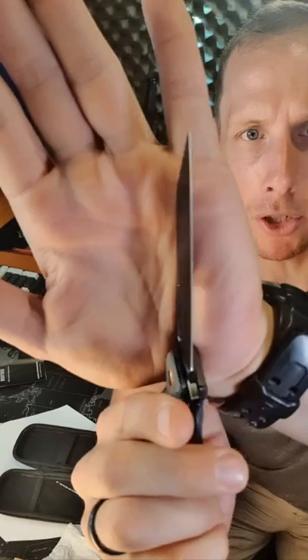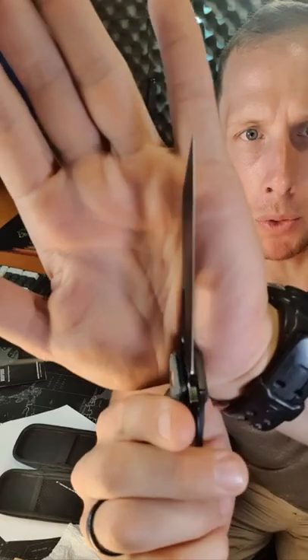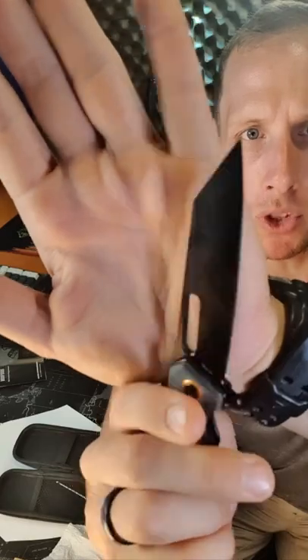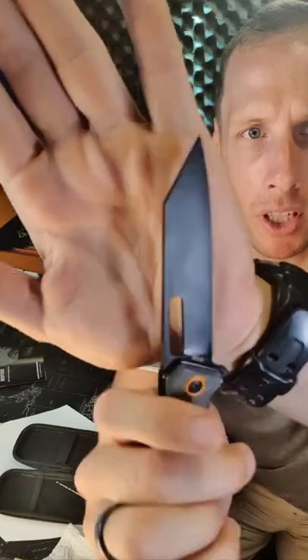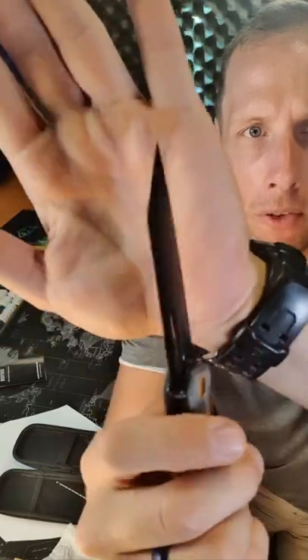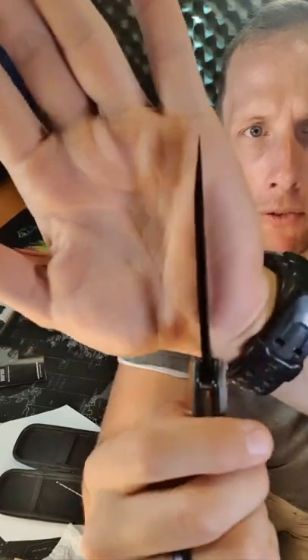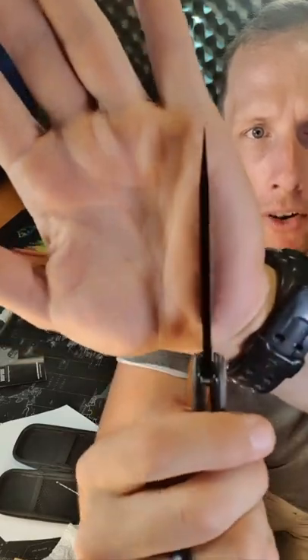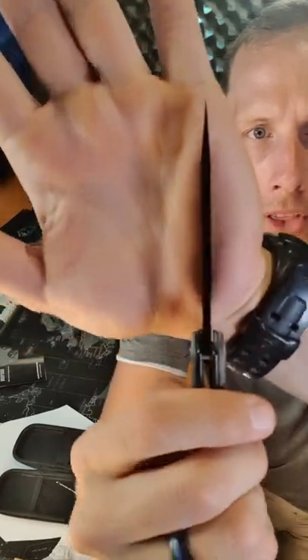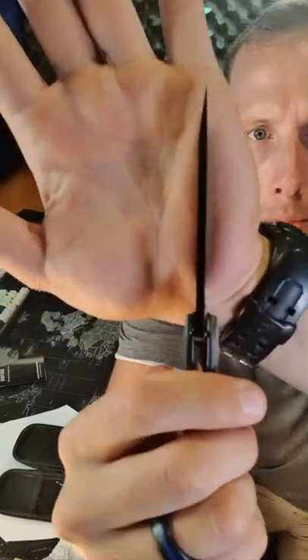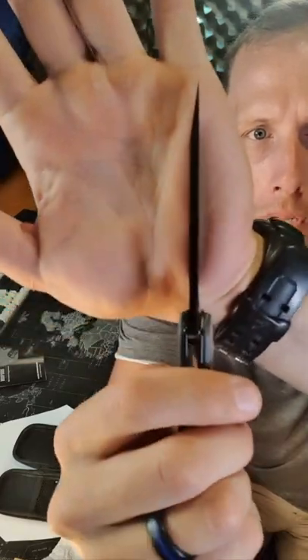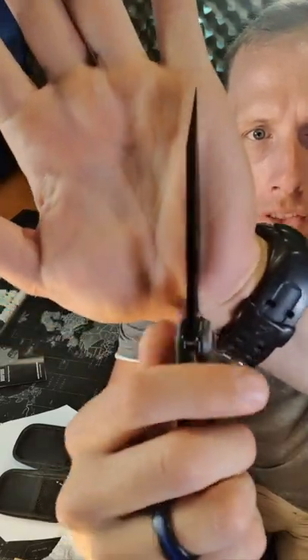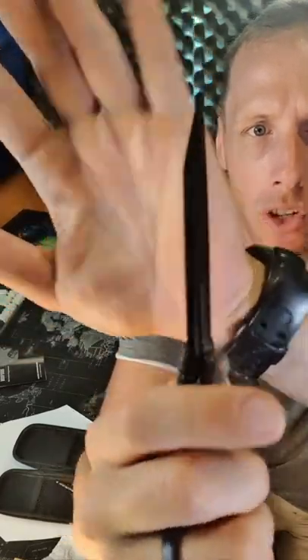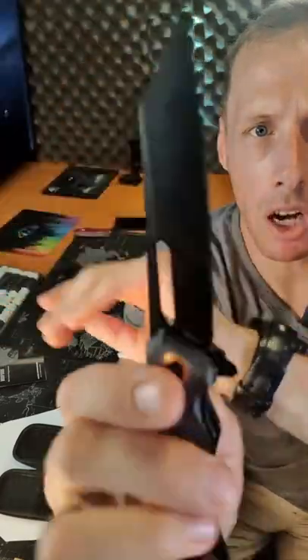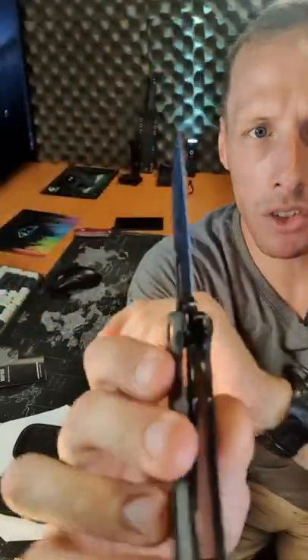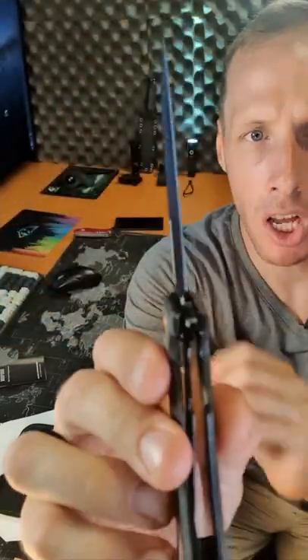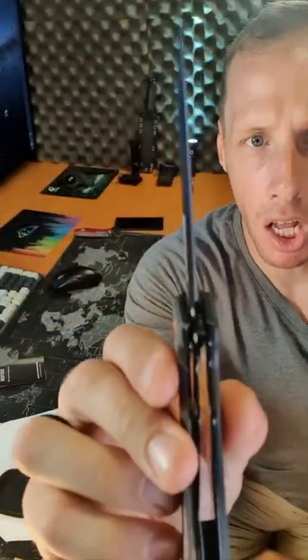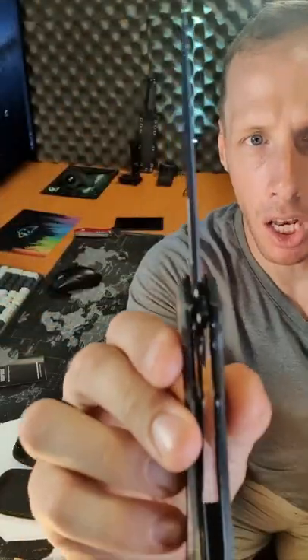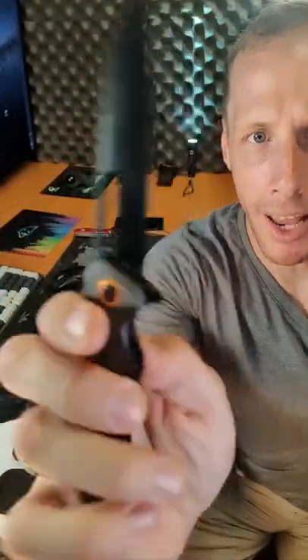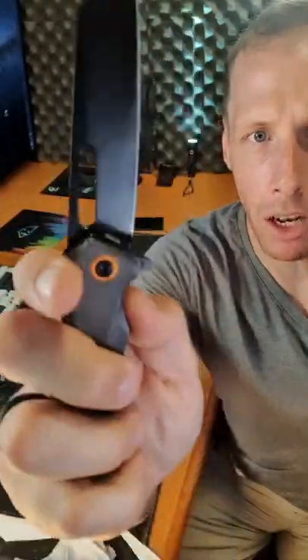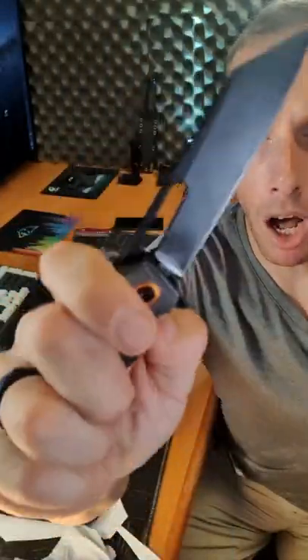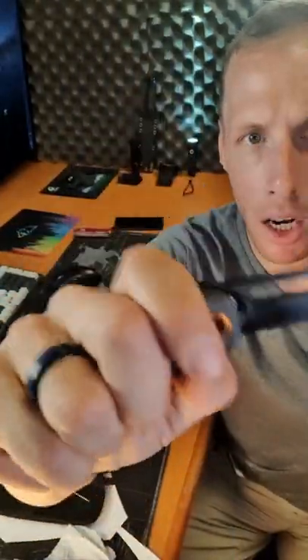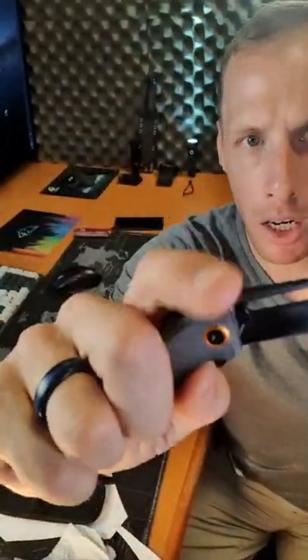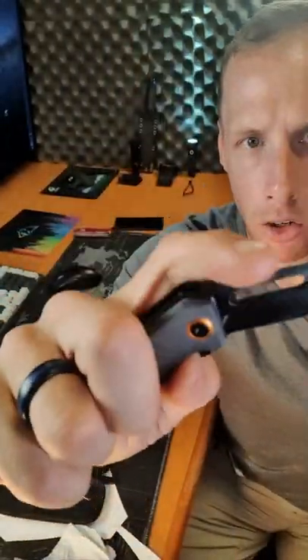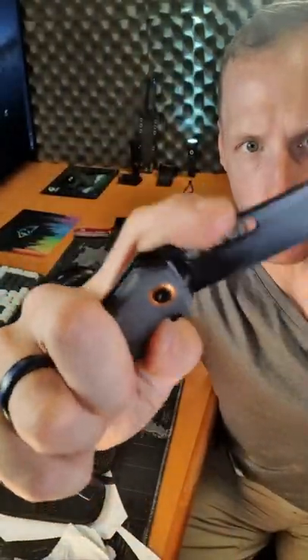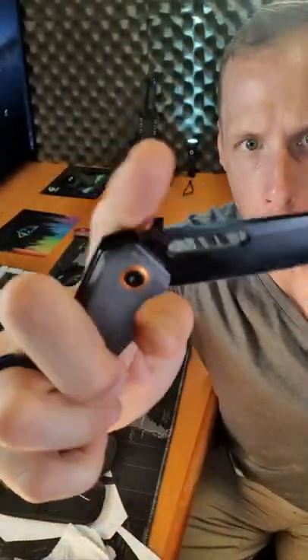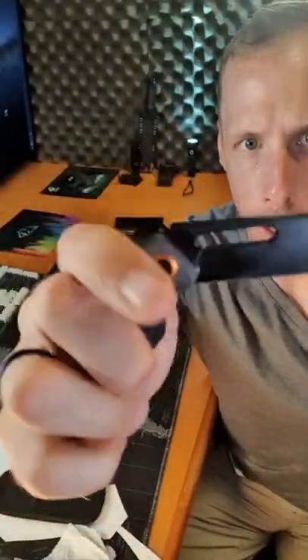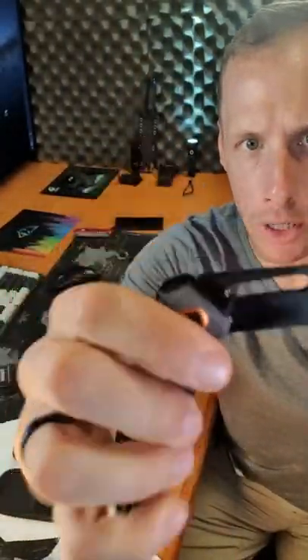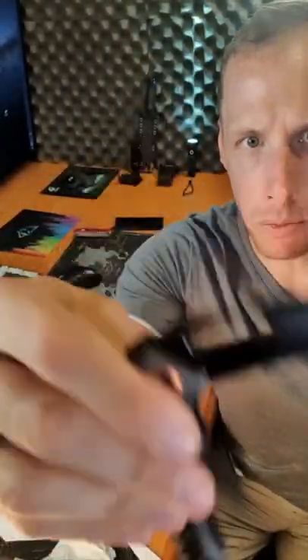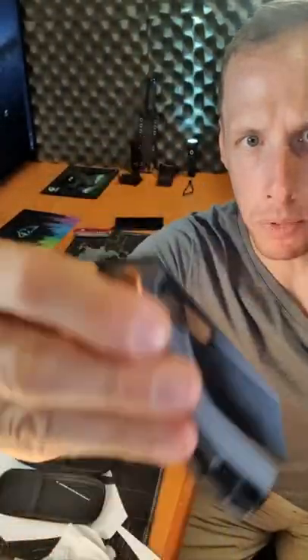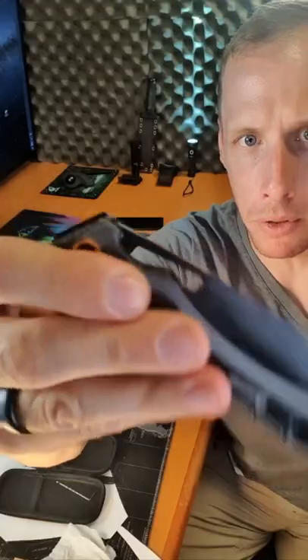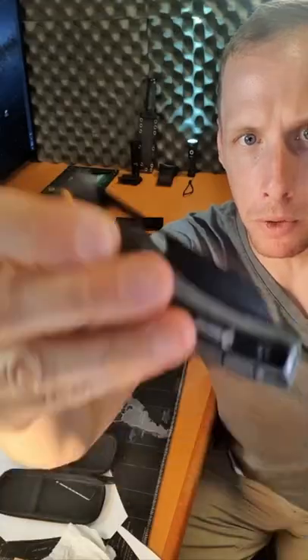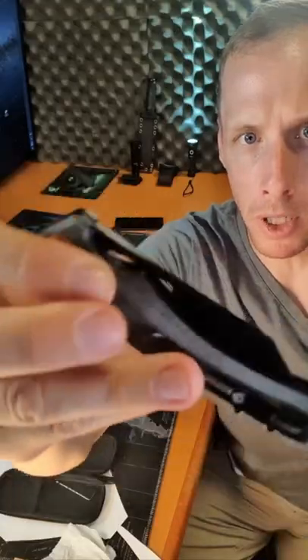D2 steel, very thick blade stock, liner lock, drops beautifully.